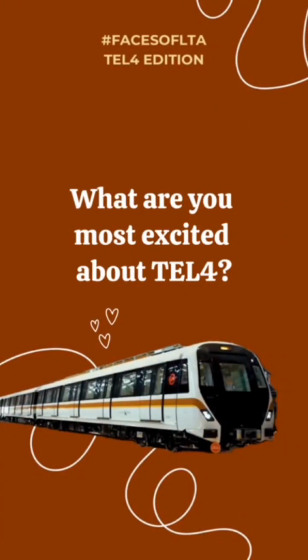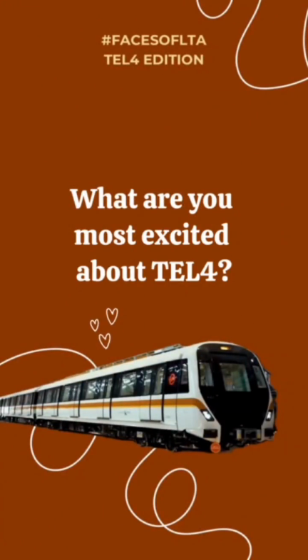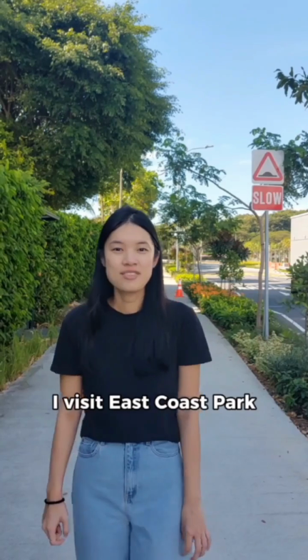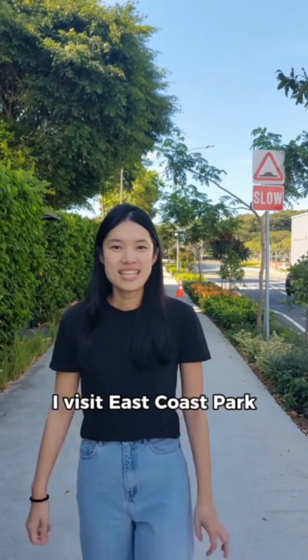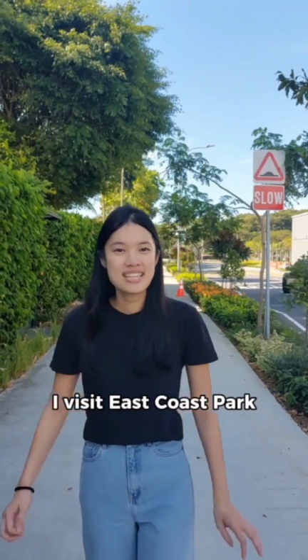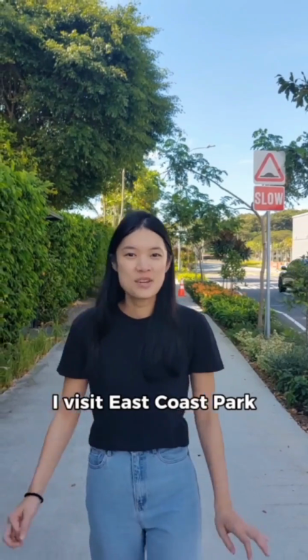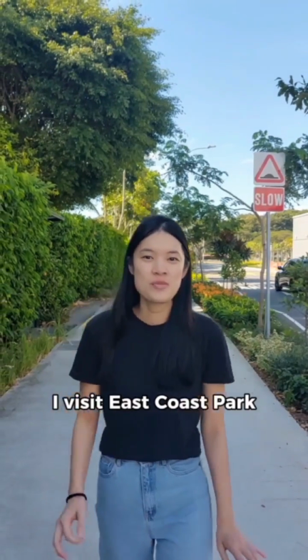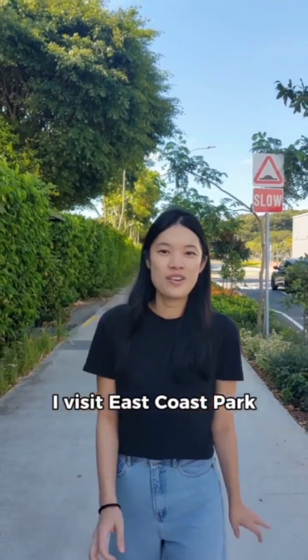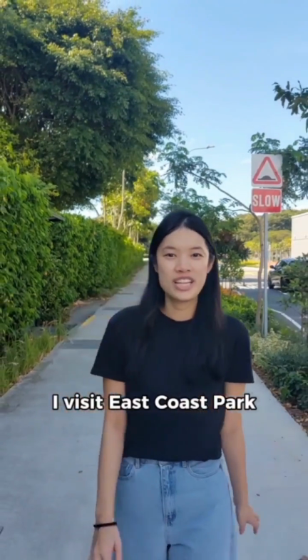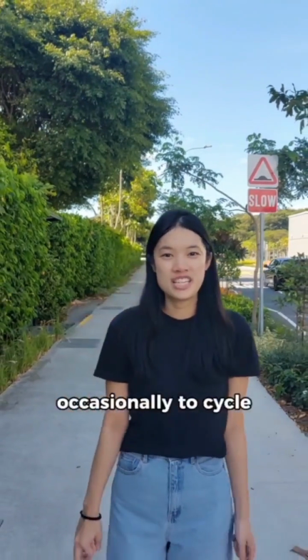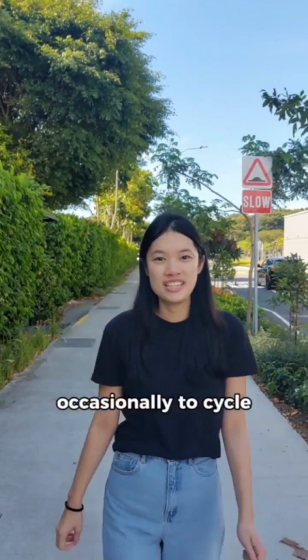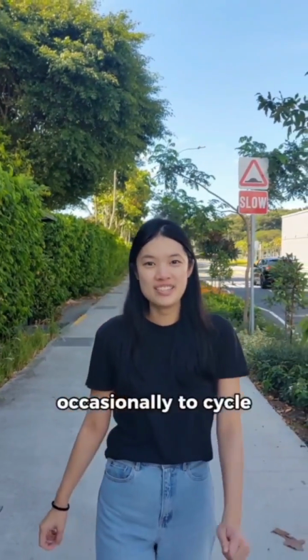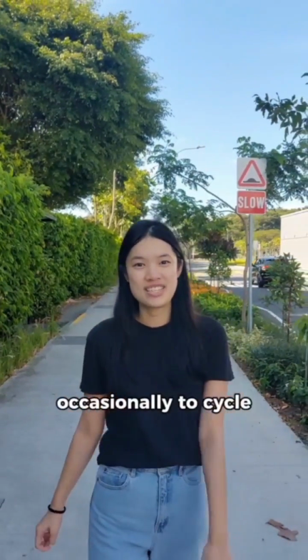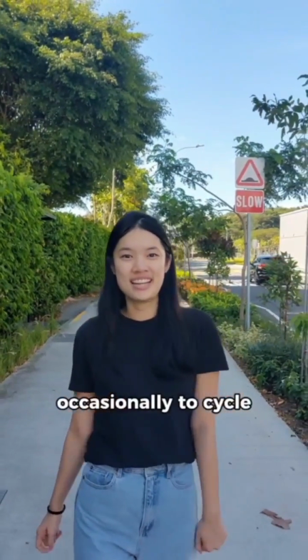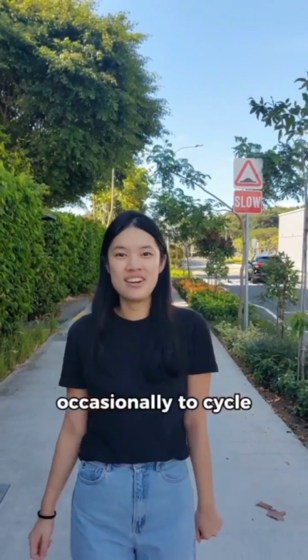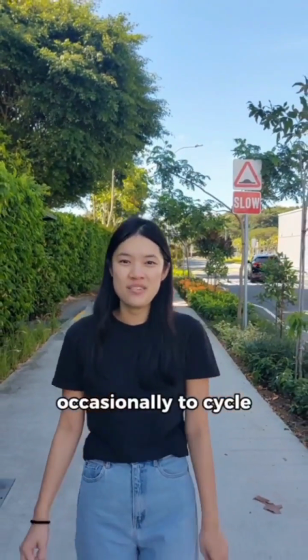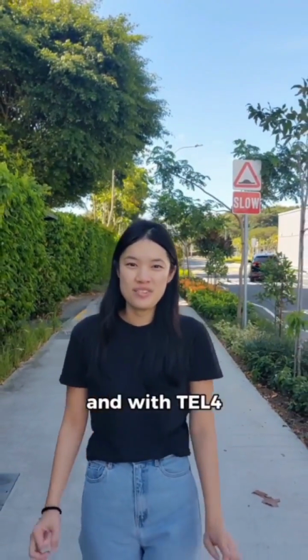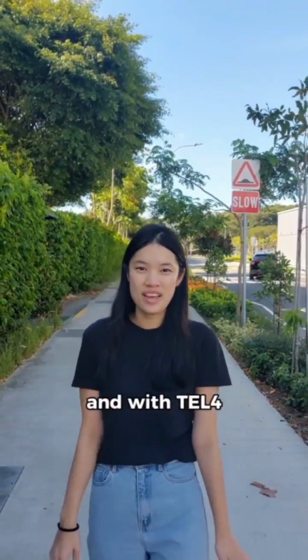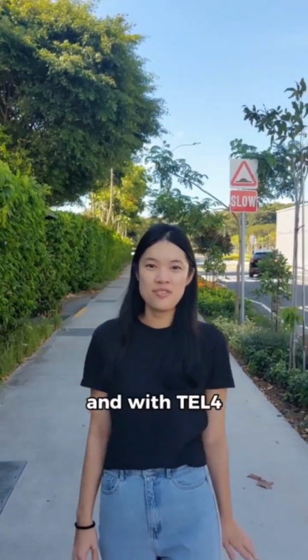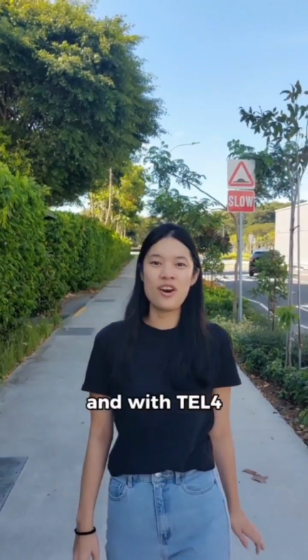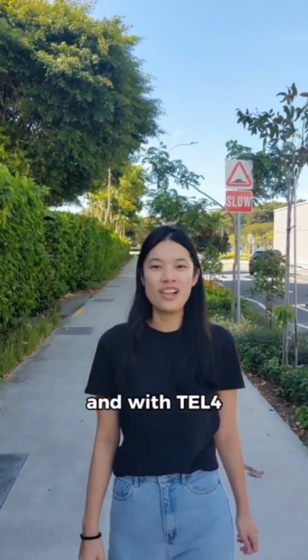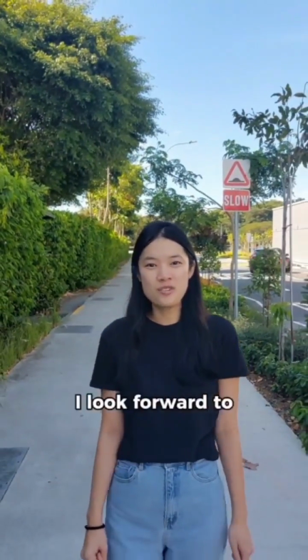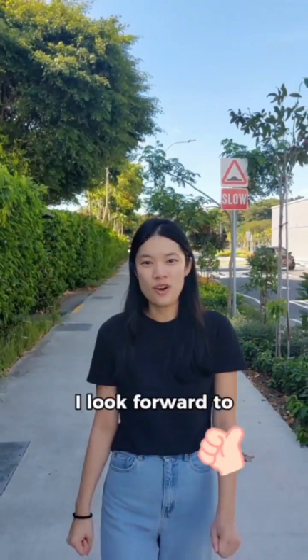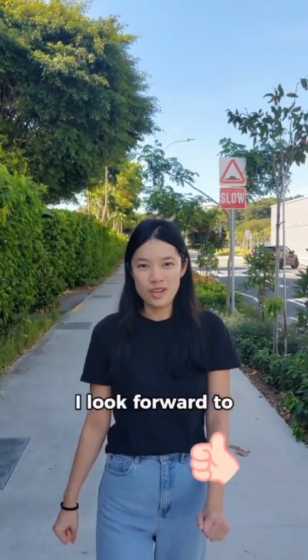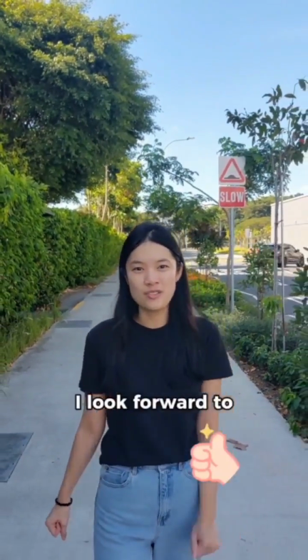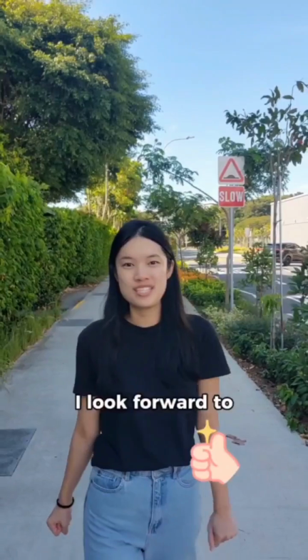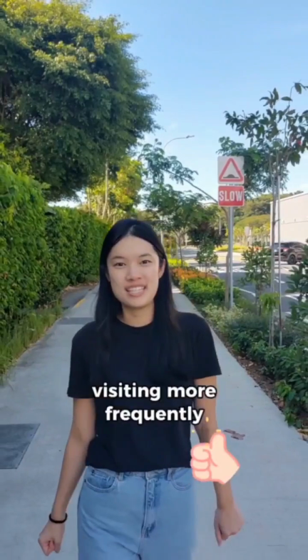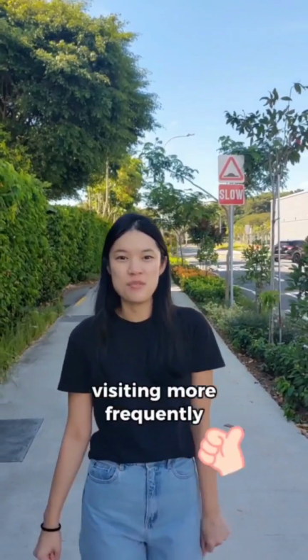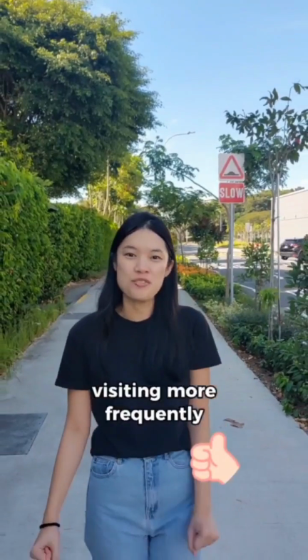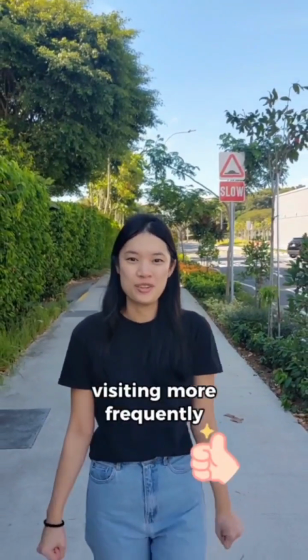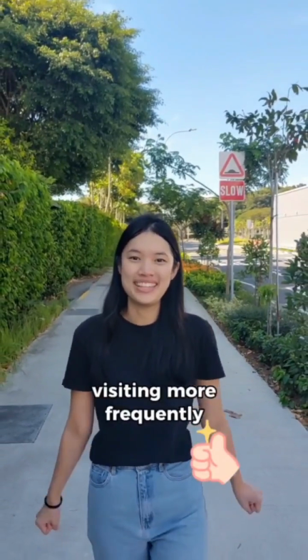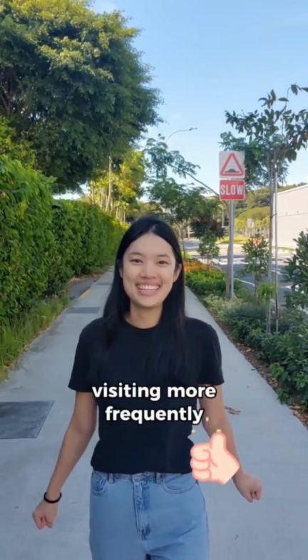I visit East Coast Park occasionally to cycle, and with TEL 4, I look forward to visiting more frequently. Bye.